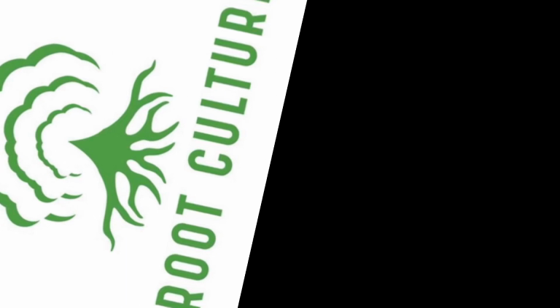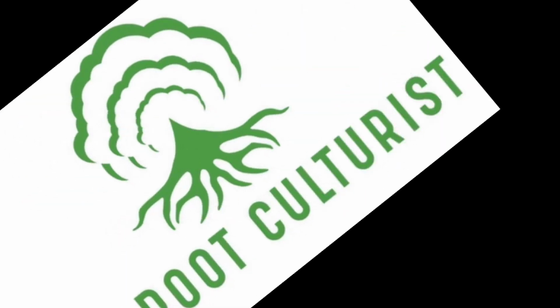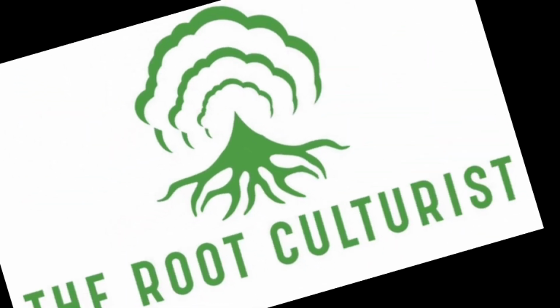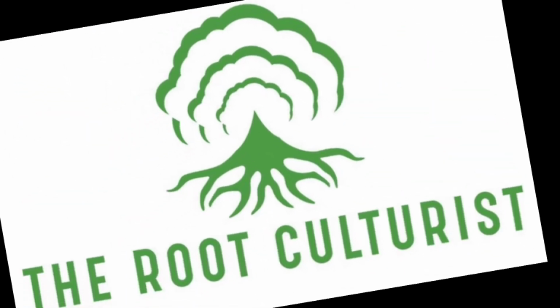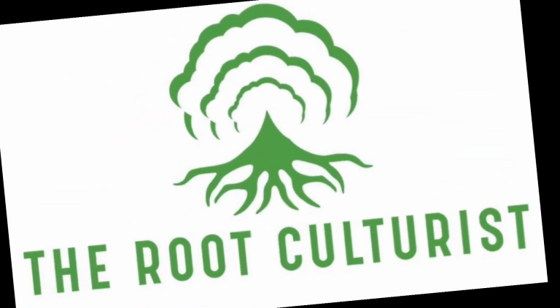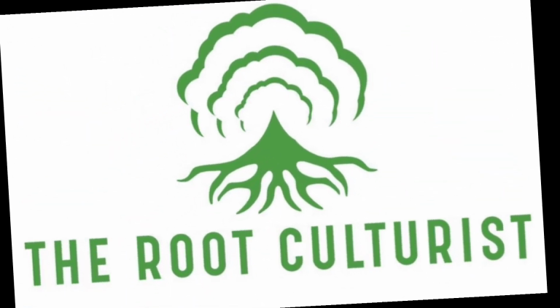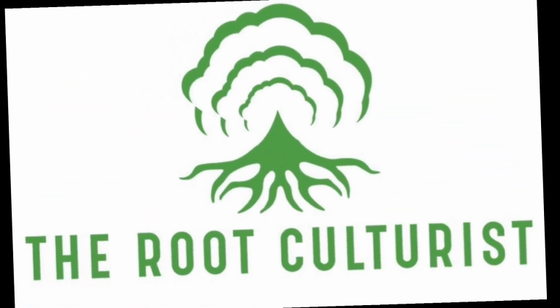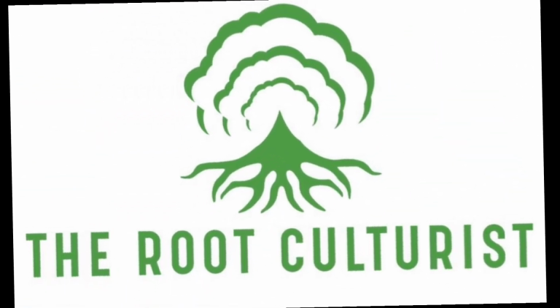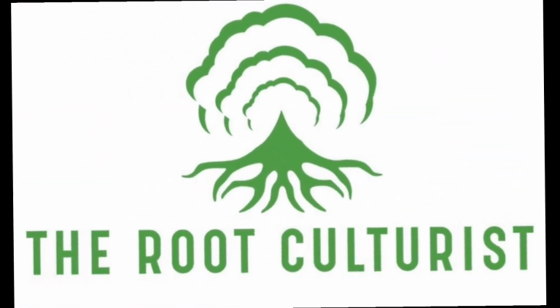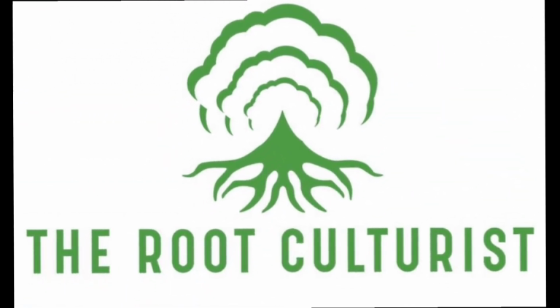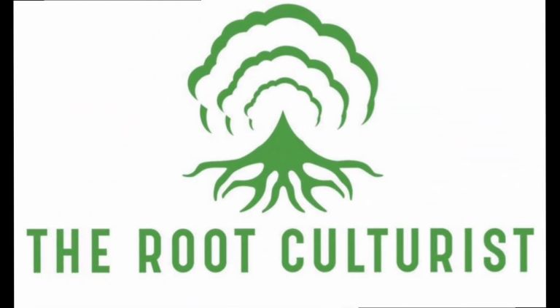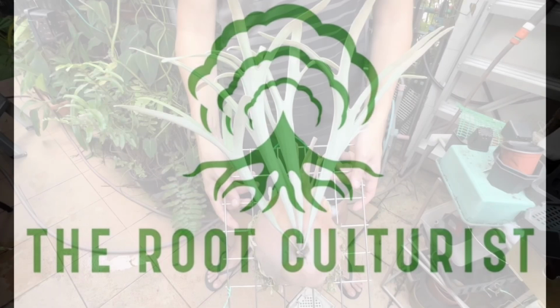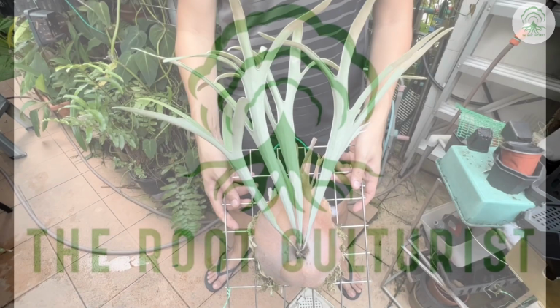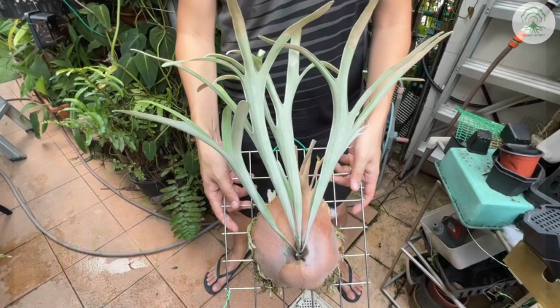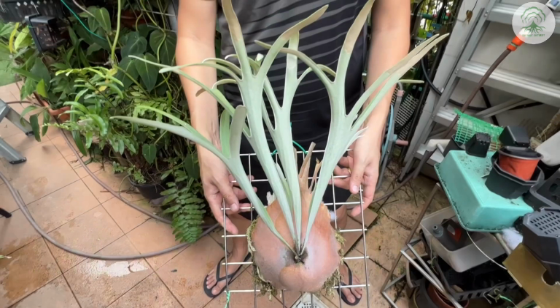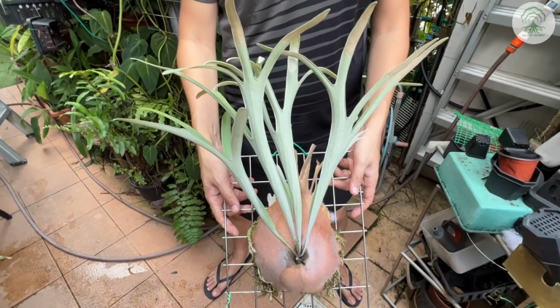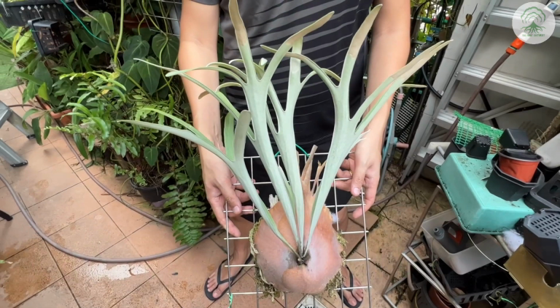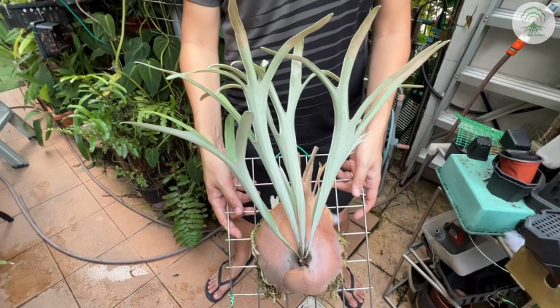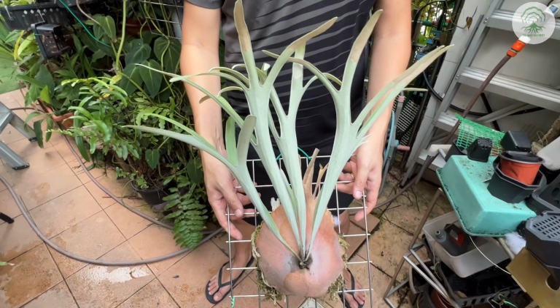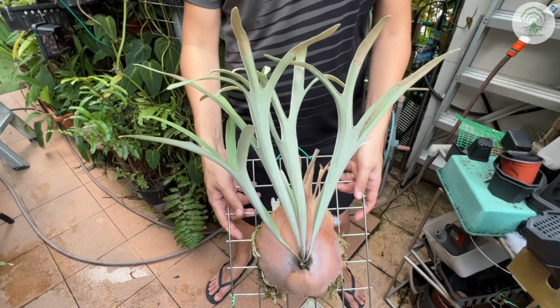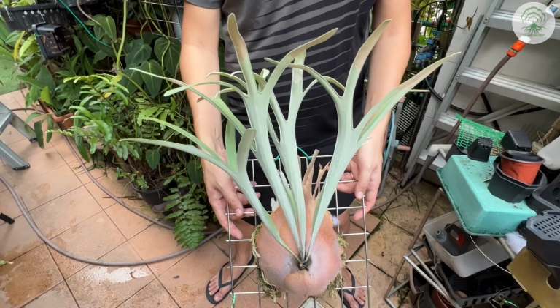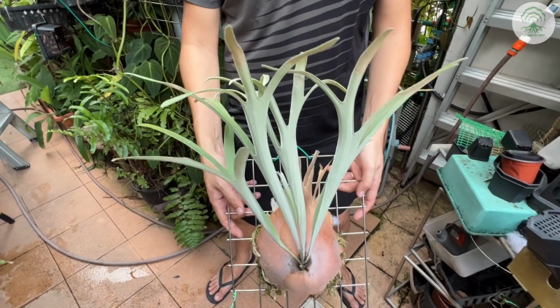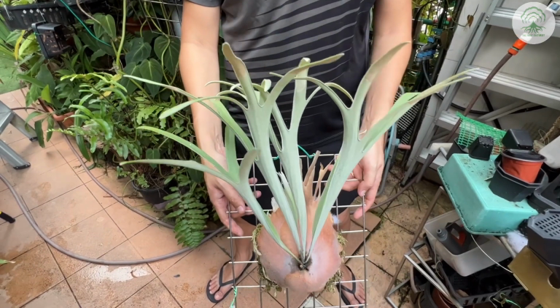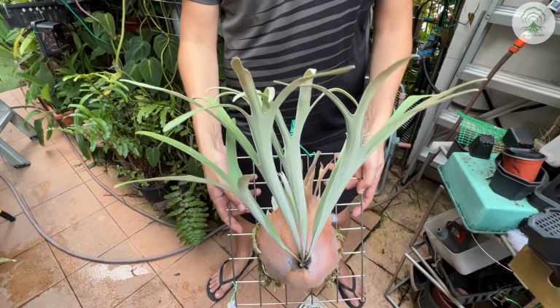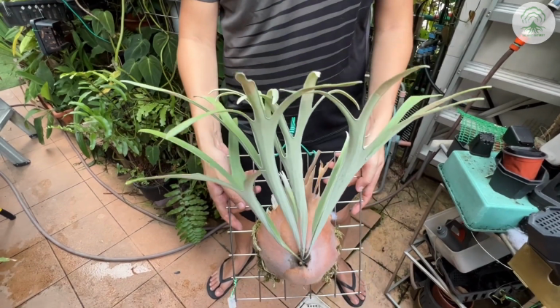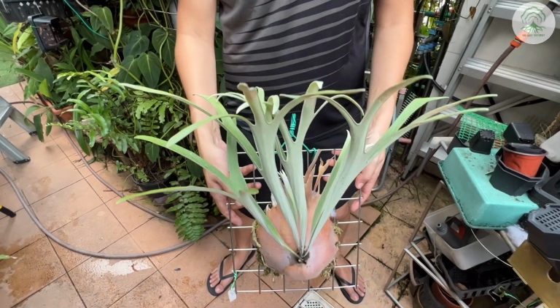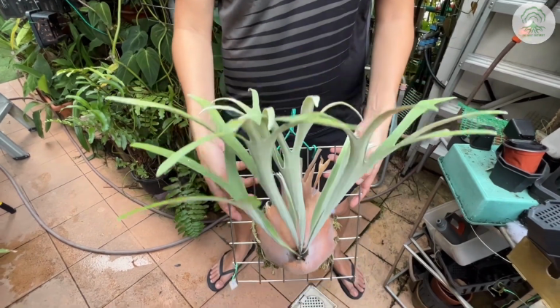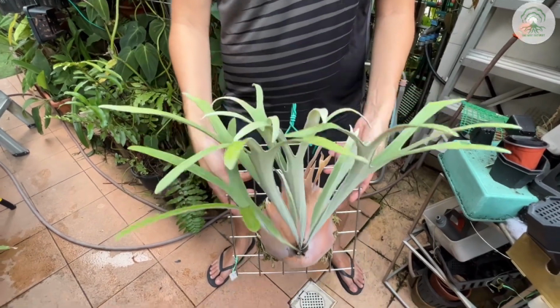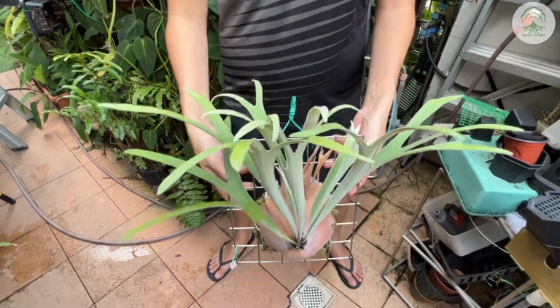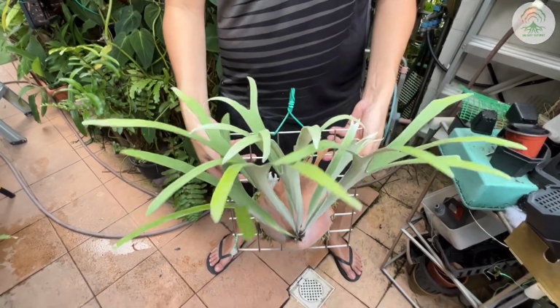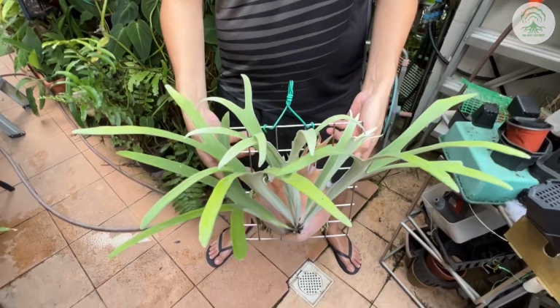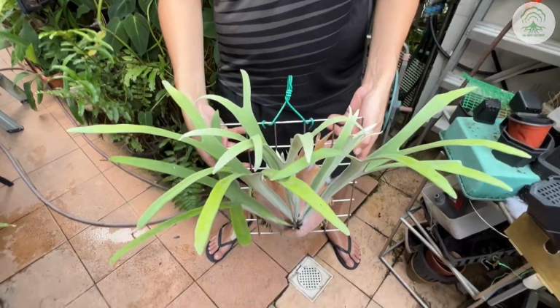Hi everyone, welcome to an episode of Root Cultures. In this week's episode, we look at Pellicerum Lemonyi.